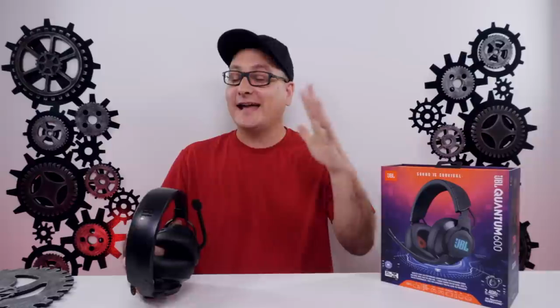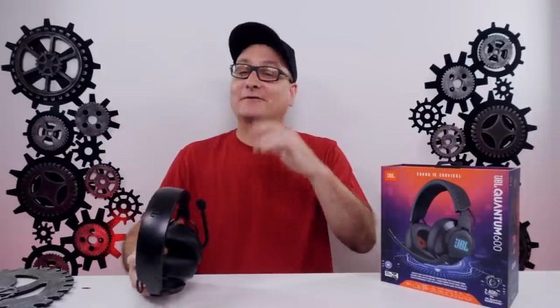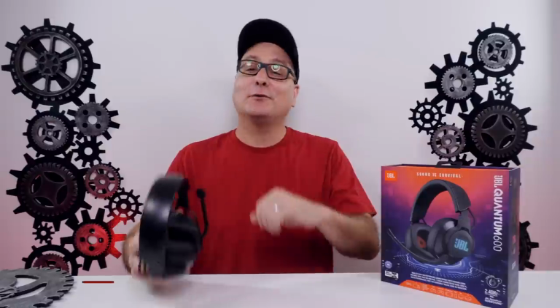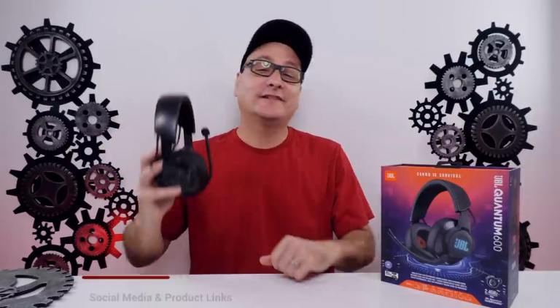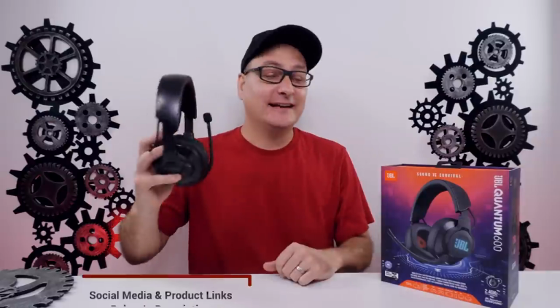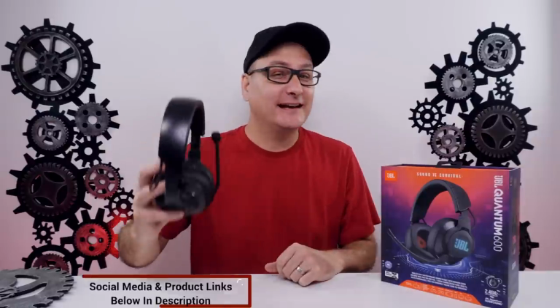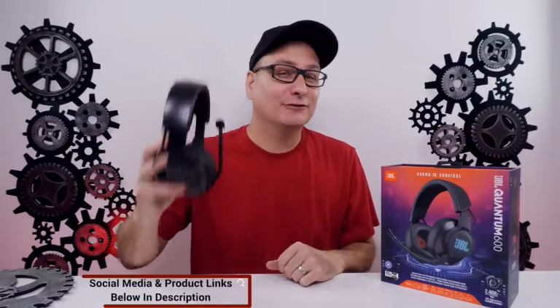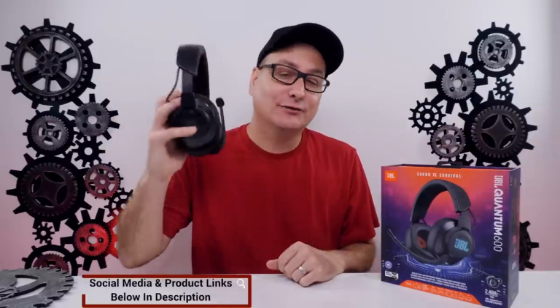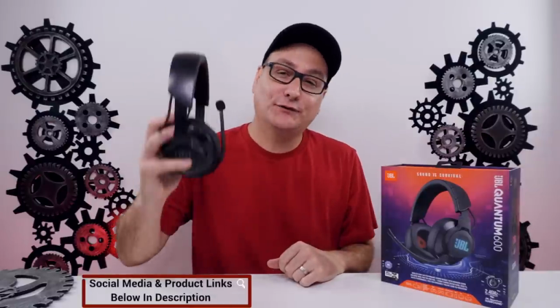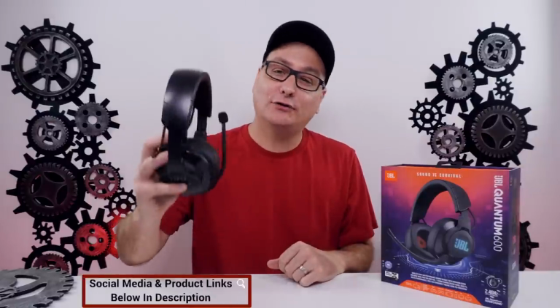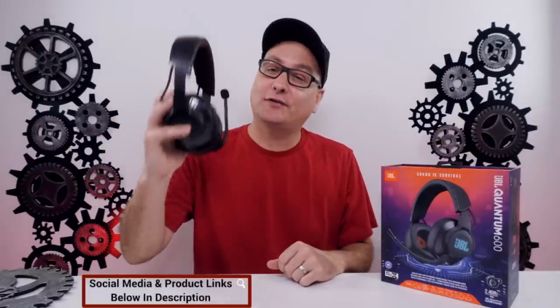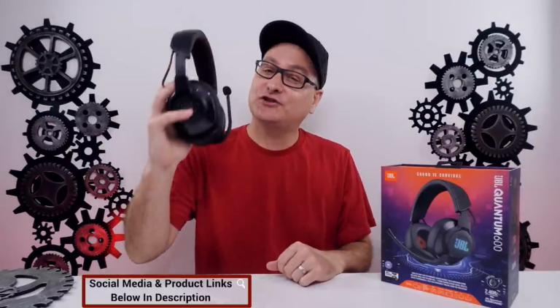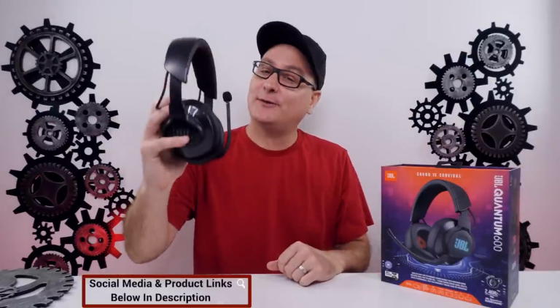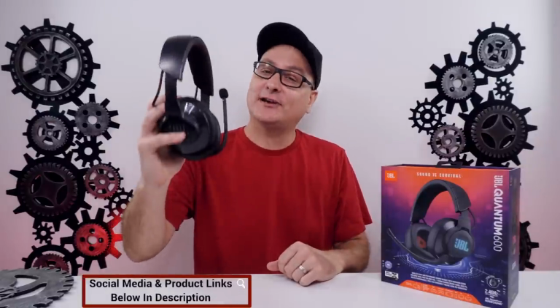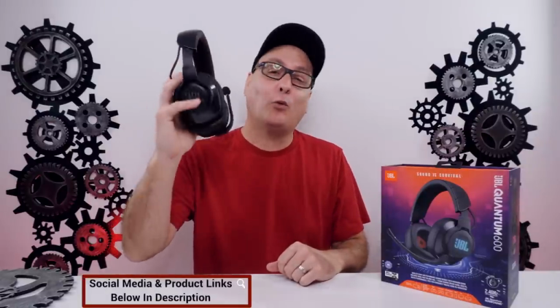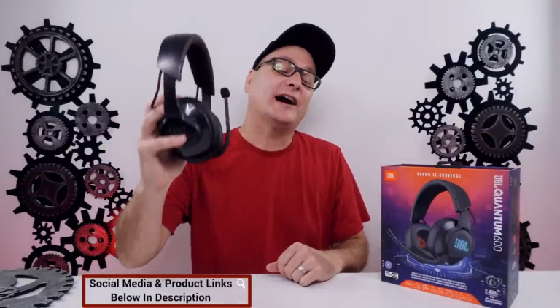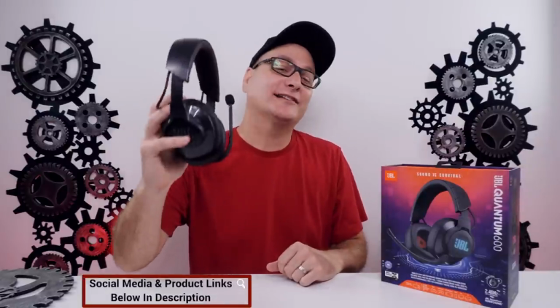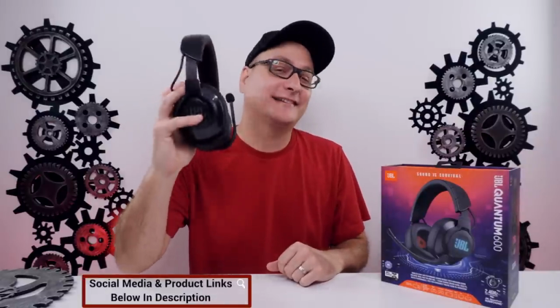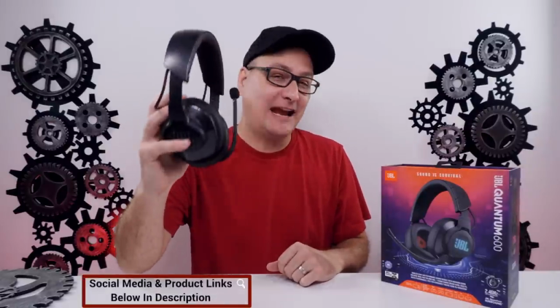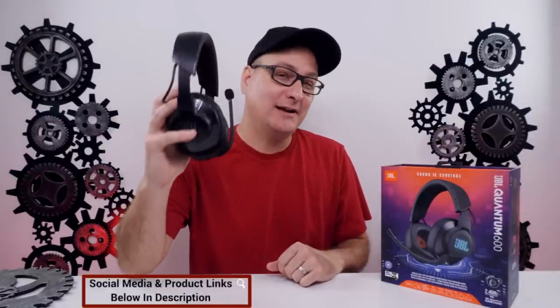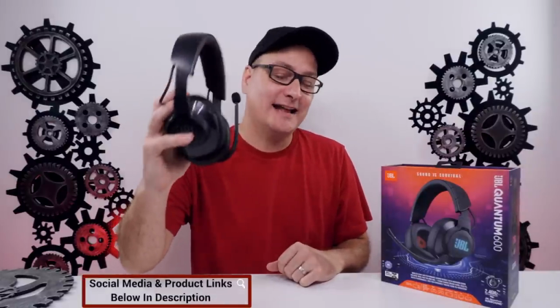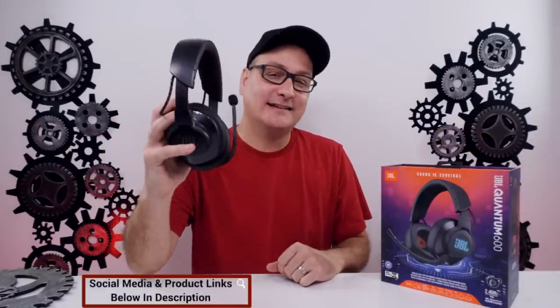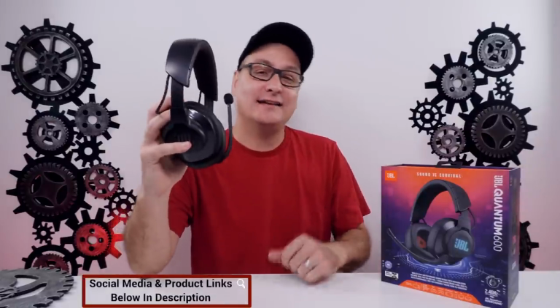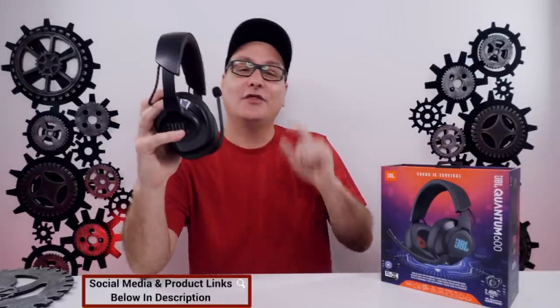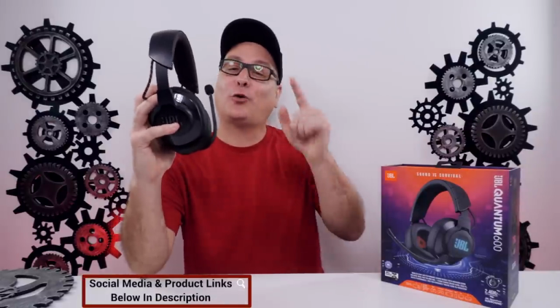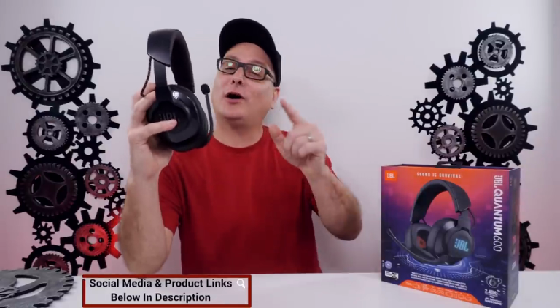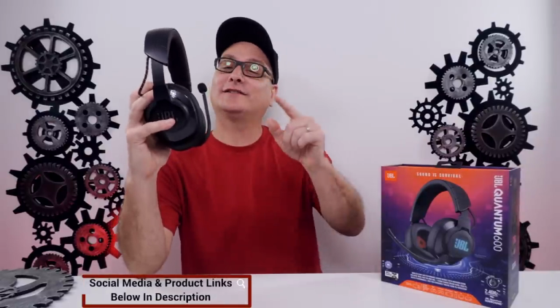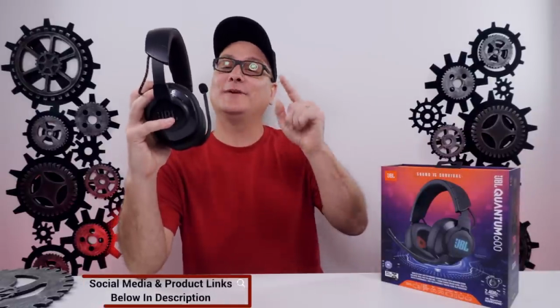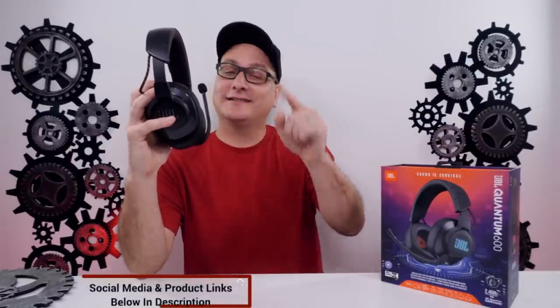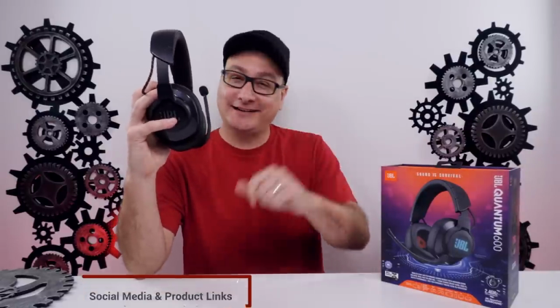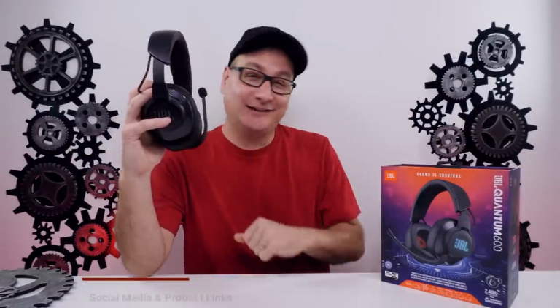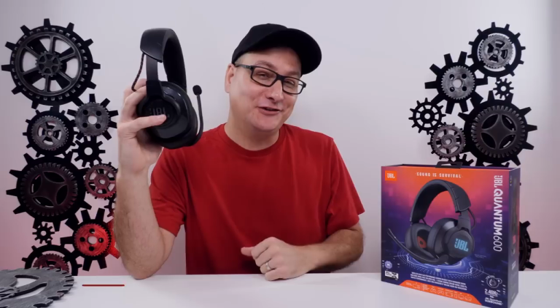Hey everyone, Techni here with a review of the JBL Wireless Gaming Headset, the Quantum 600.